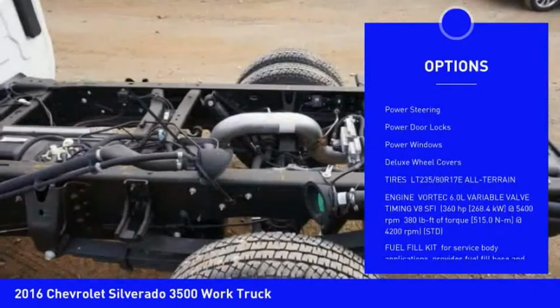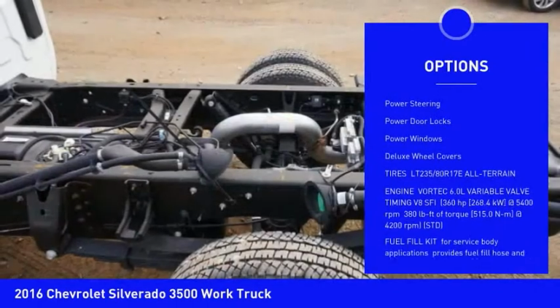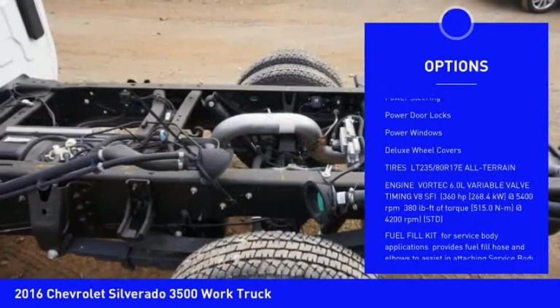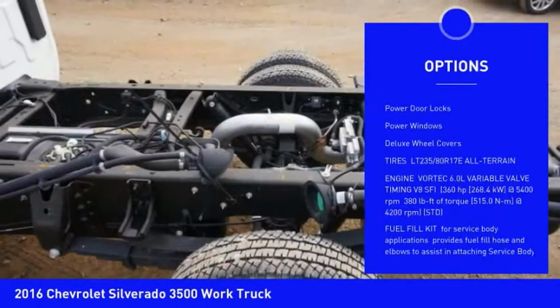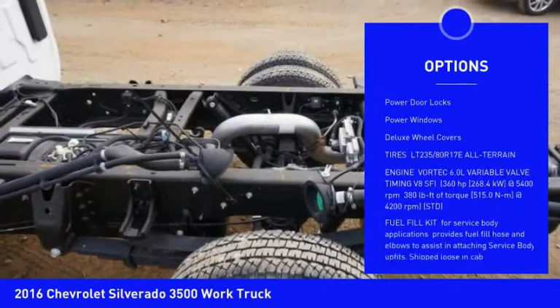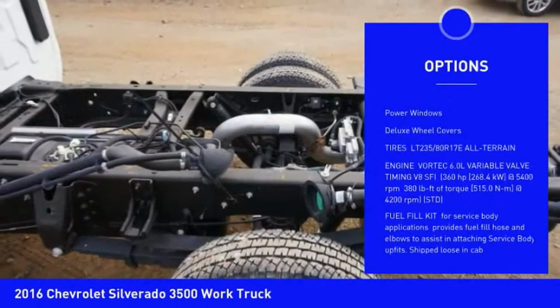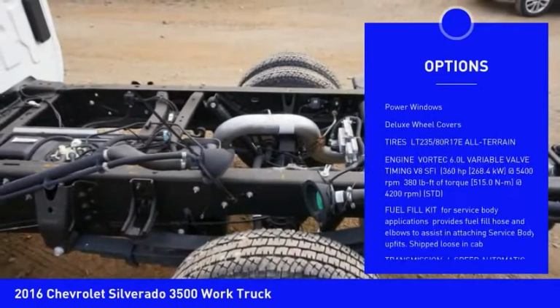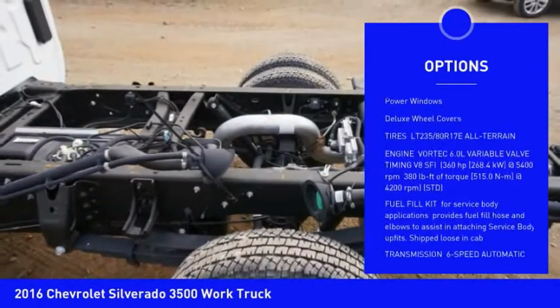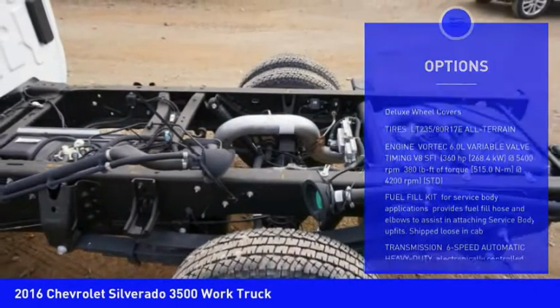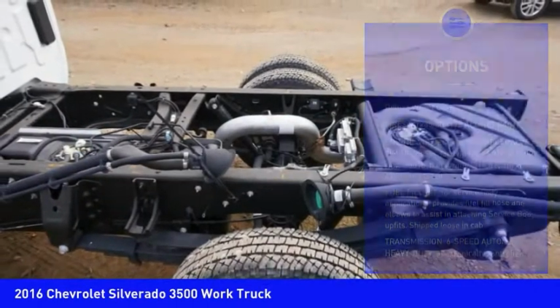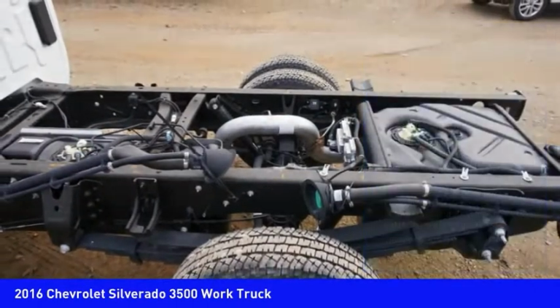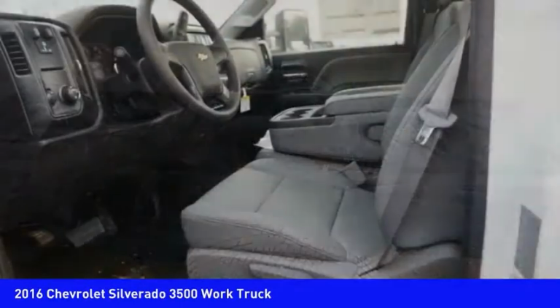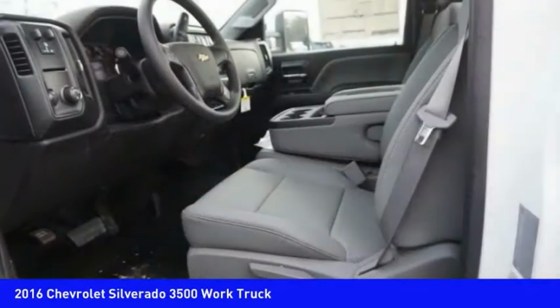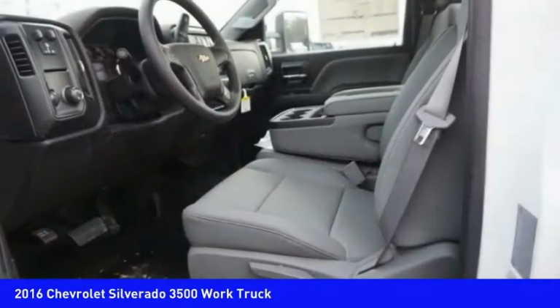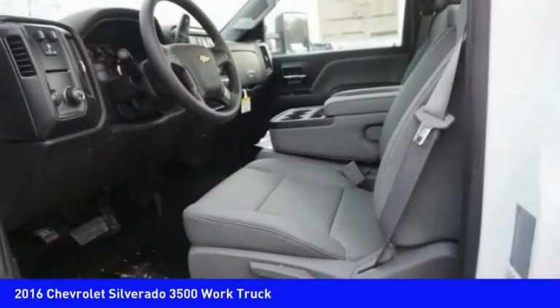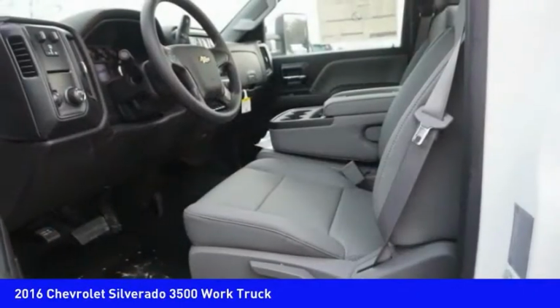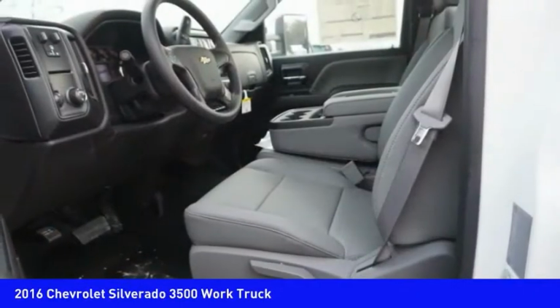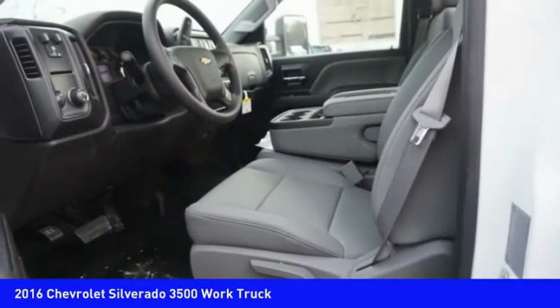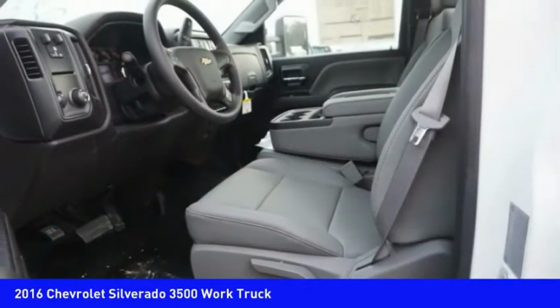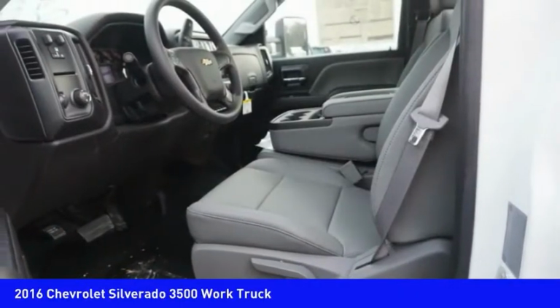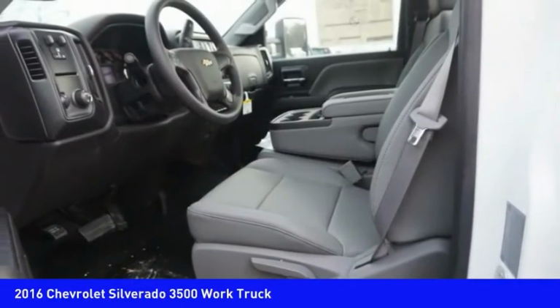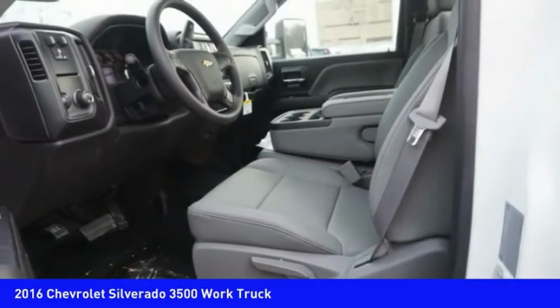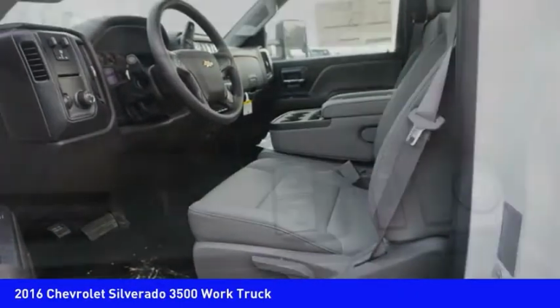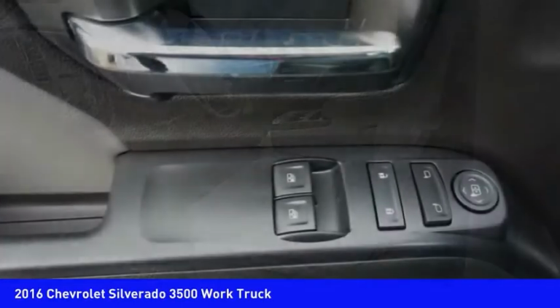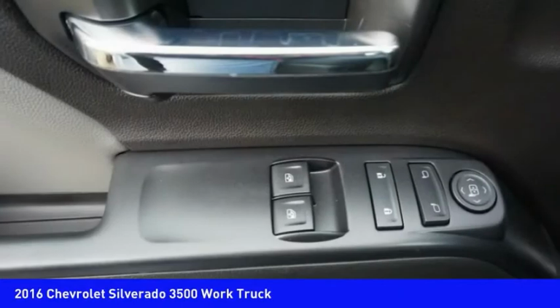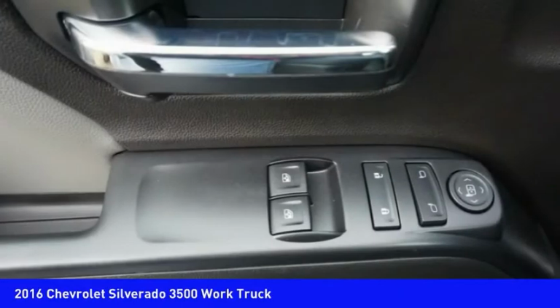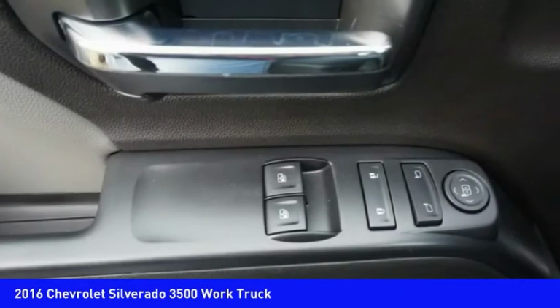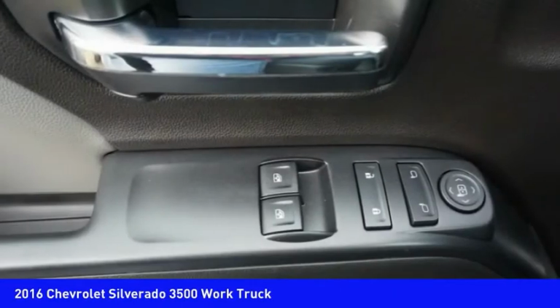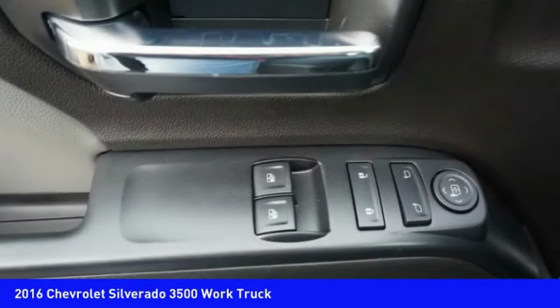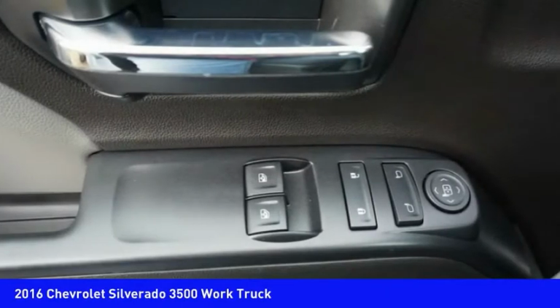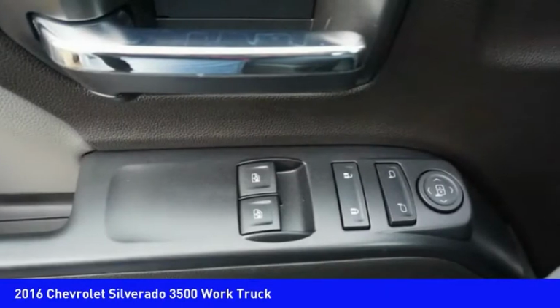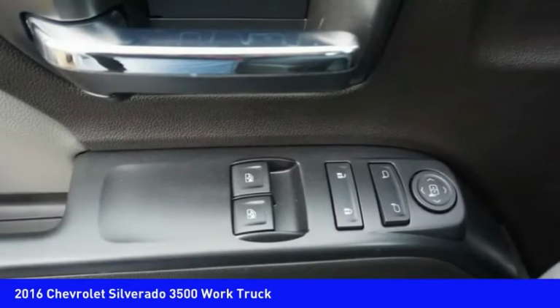Tires: front all season, rear all season. Auxiliary audio input, MP3 player, and cruise control.